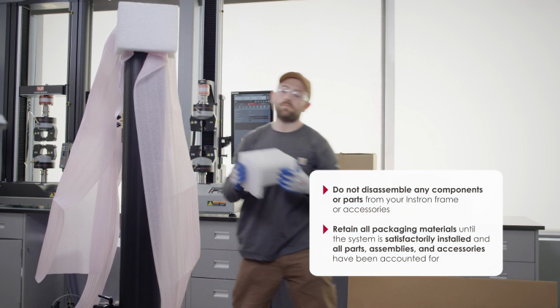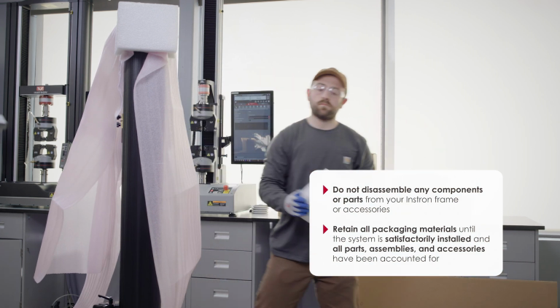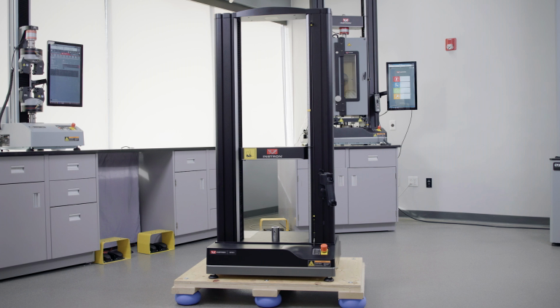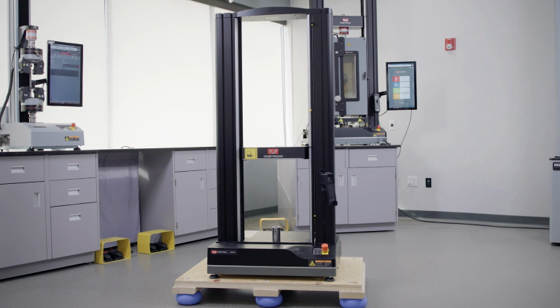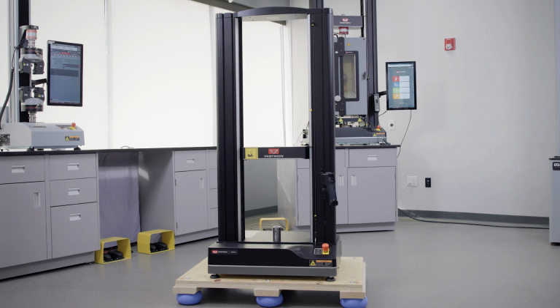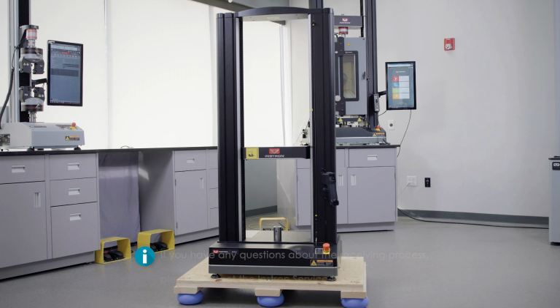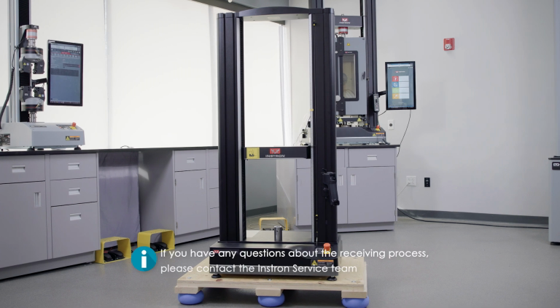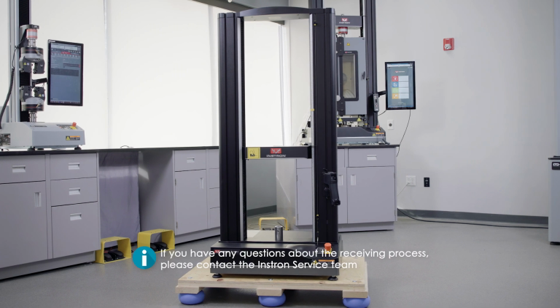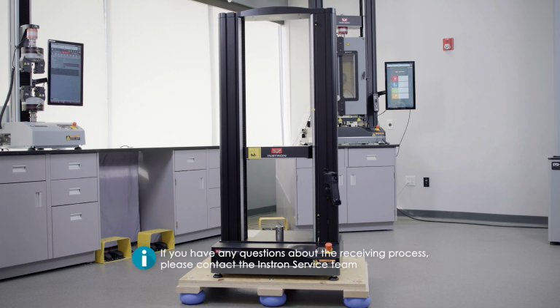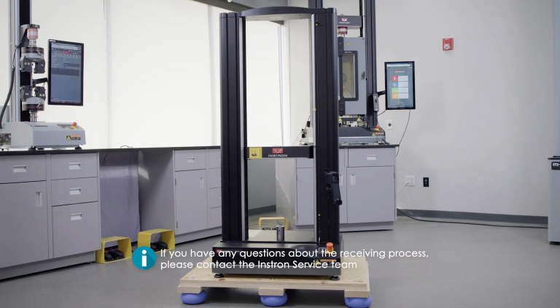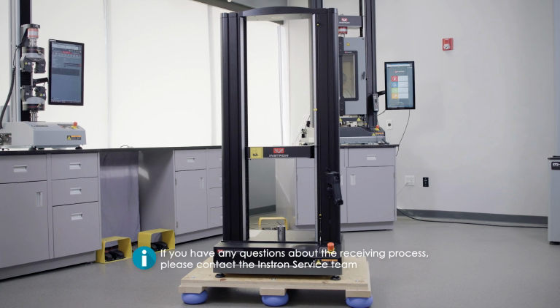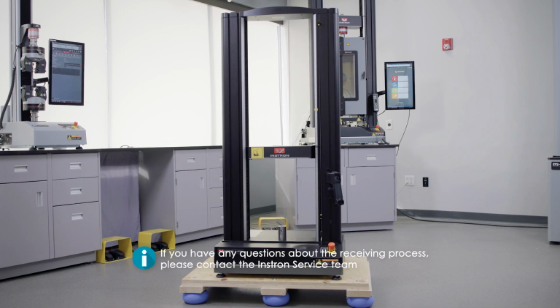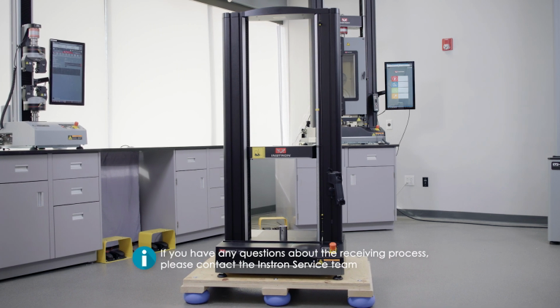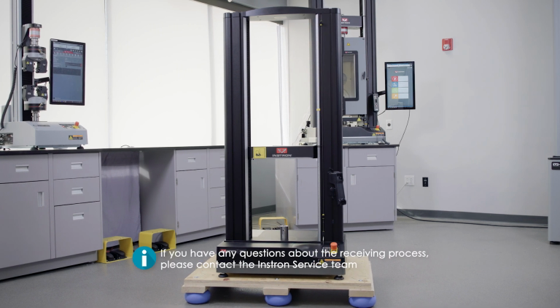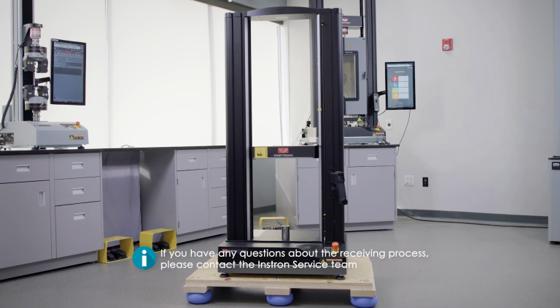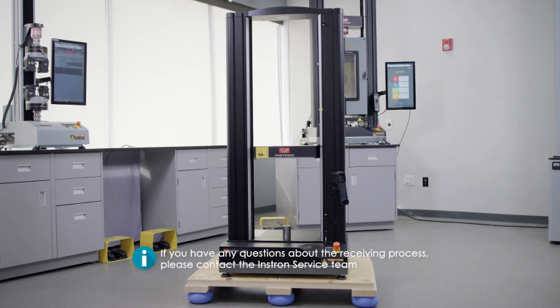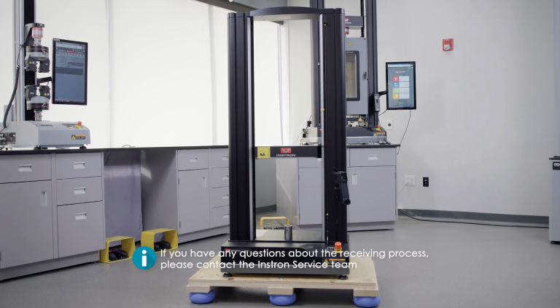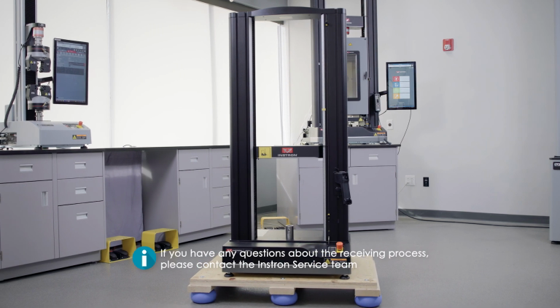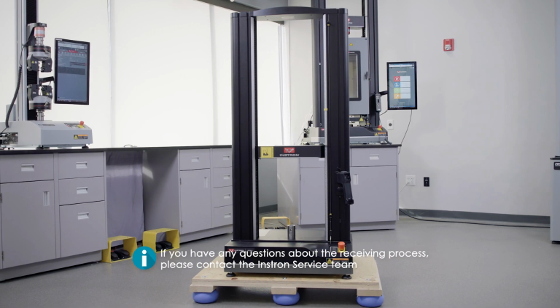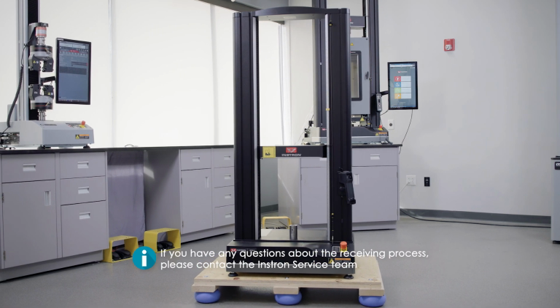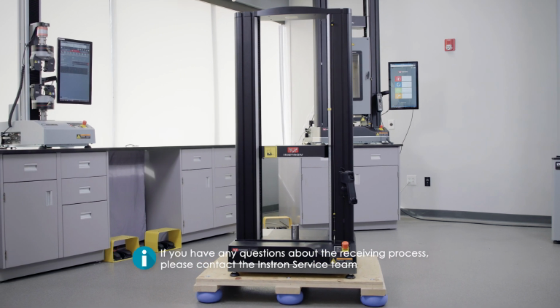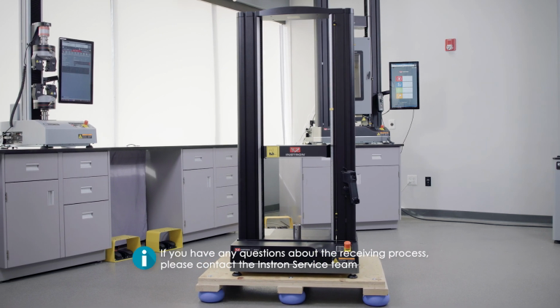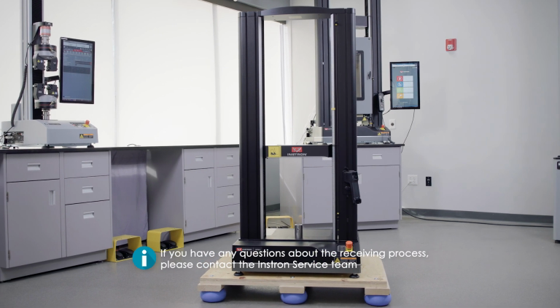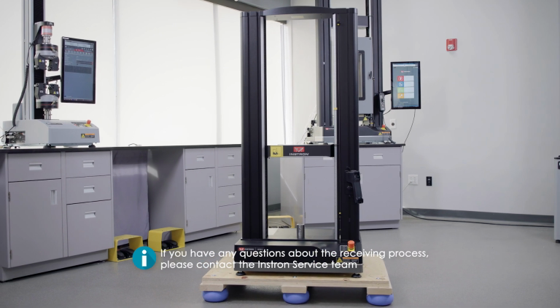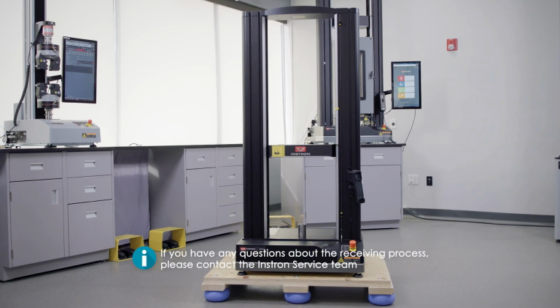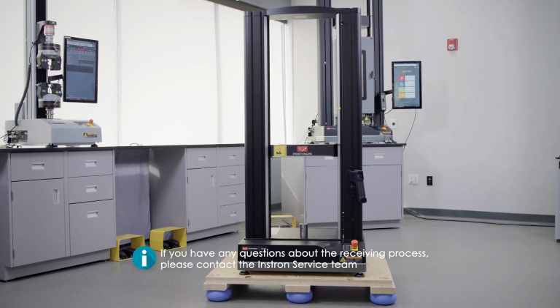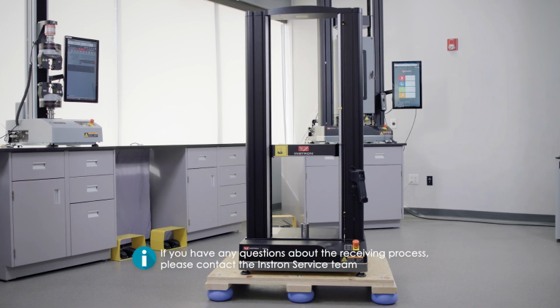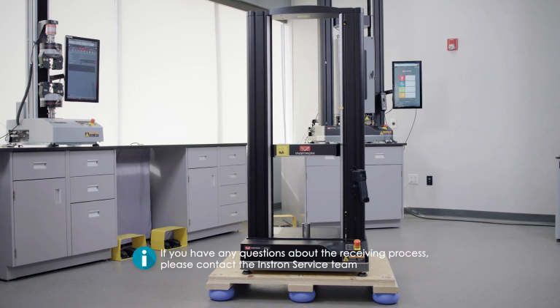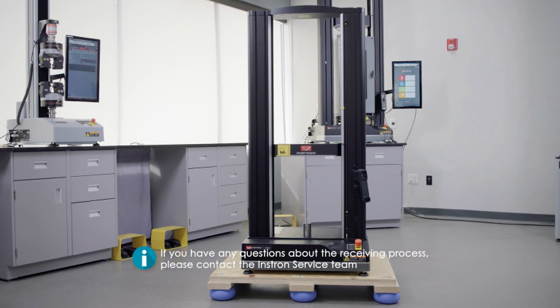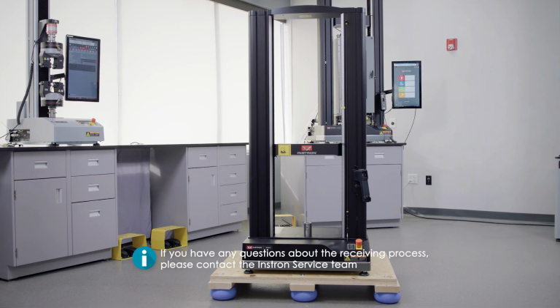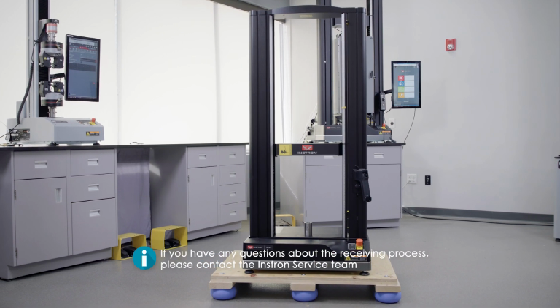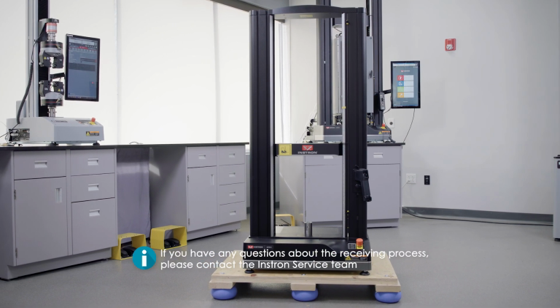If you have any questions about the receiving process, please contact the Instron service team.